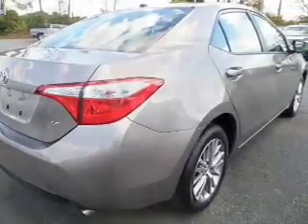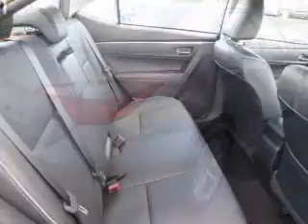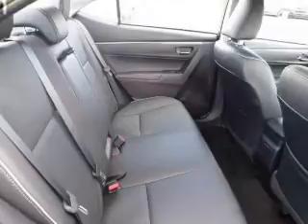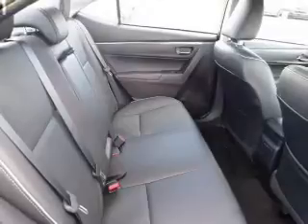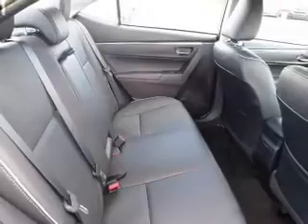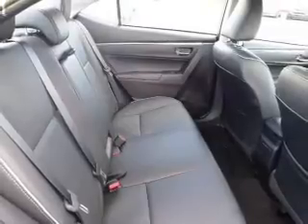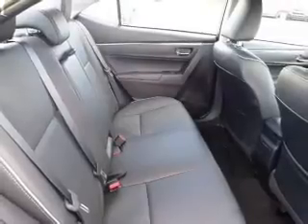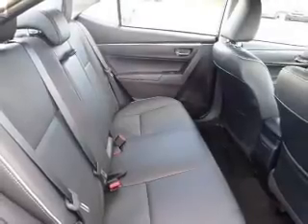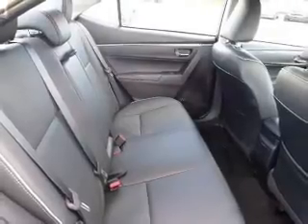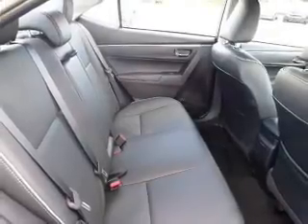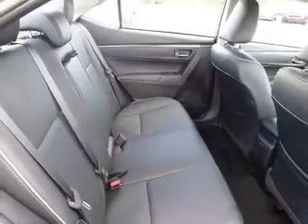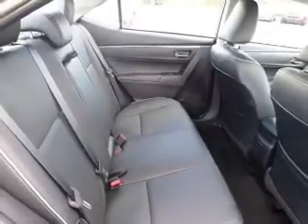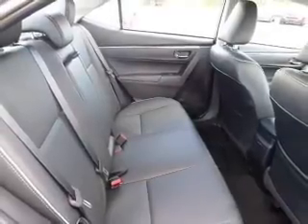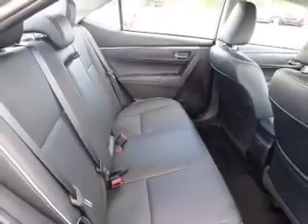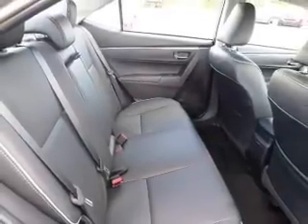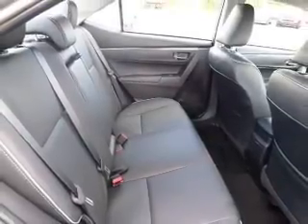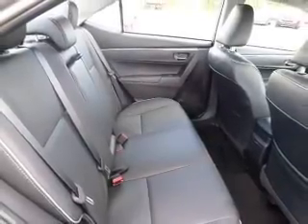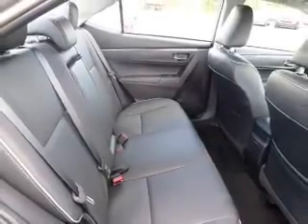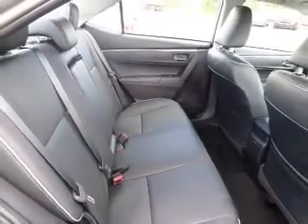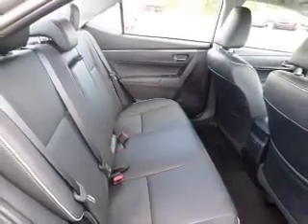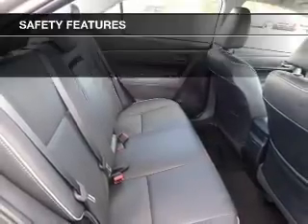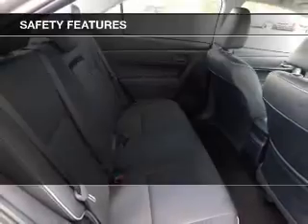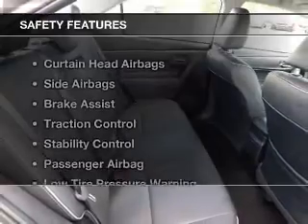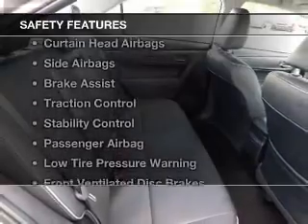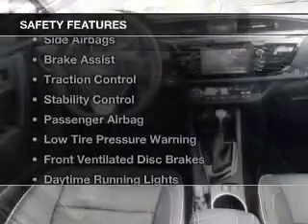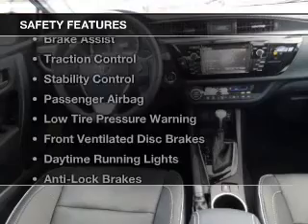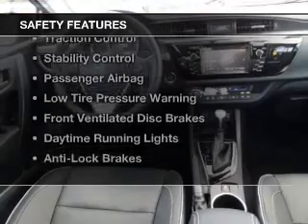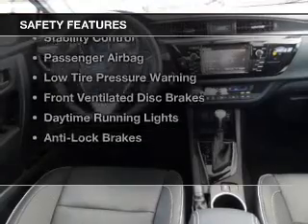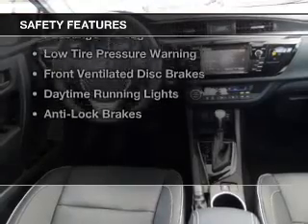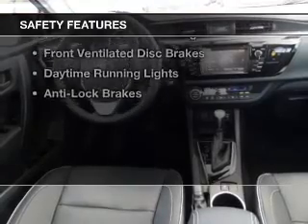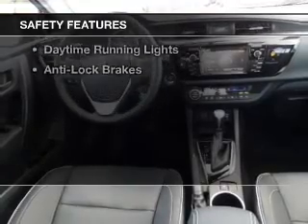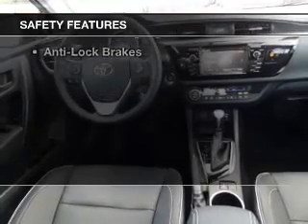Privacy glass, air conditioning, power windows, power mirrors. Safety was made a priority with these features.